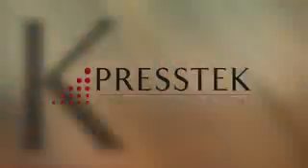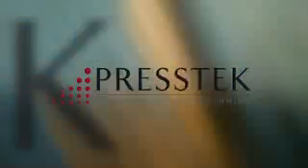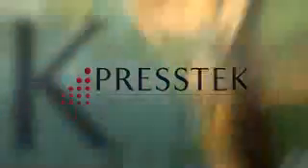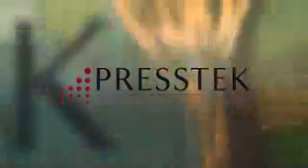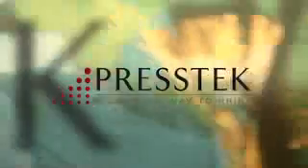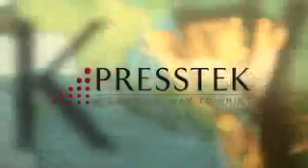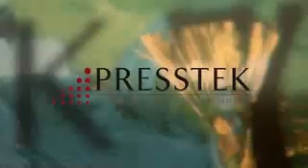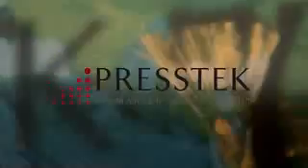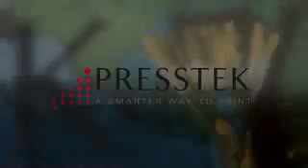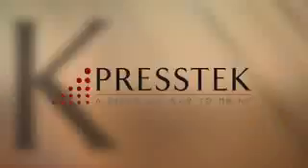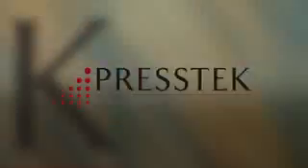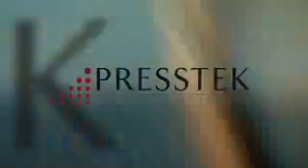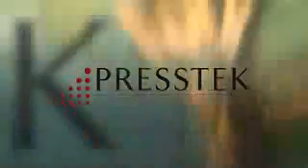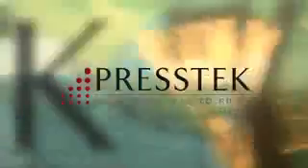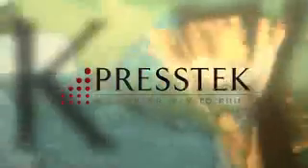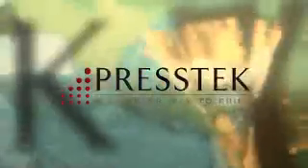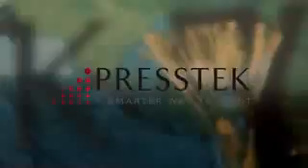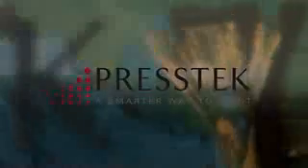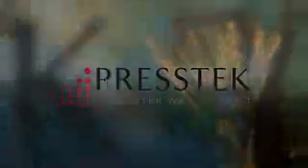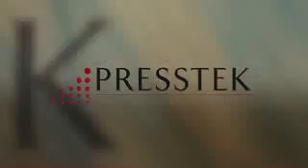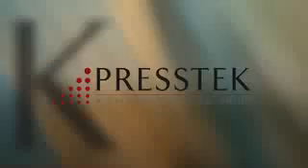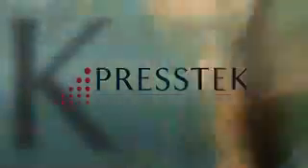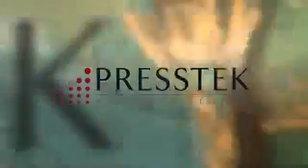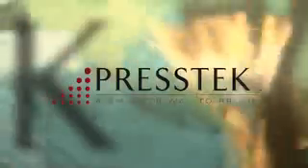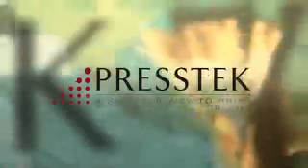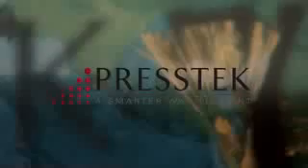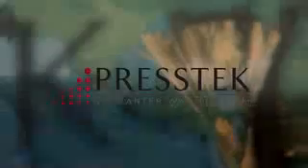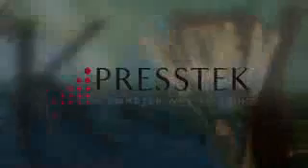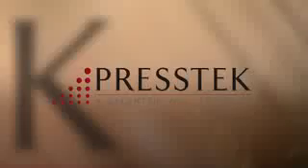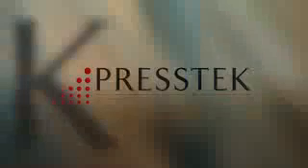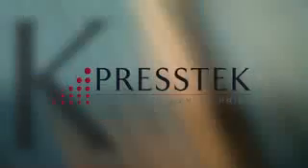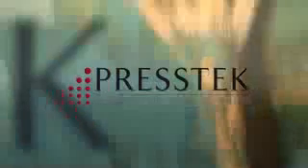If you want a personalized DI press demonstration, please contact your Prestek representative. Thank you.